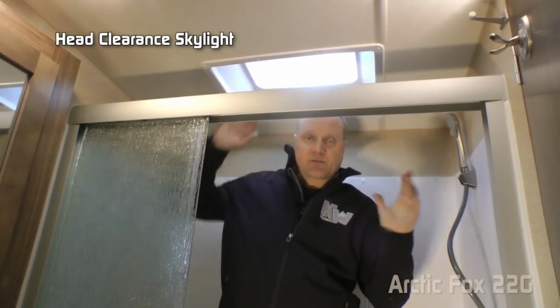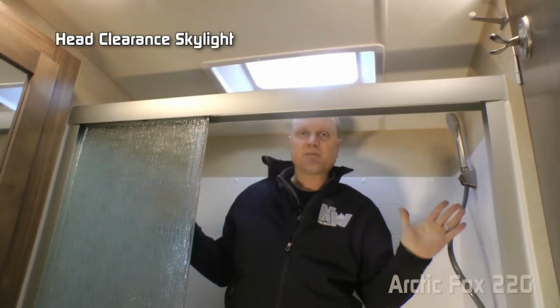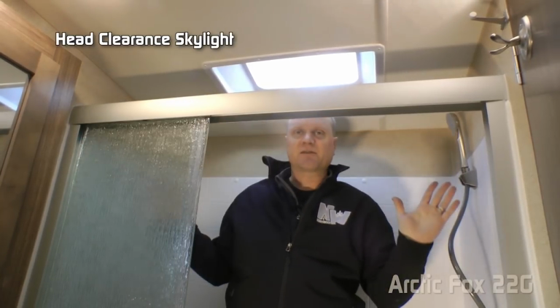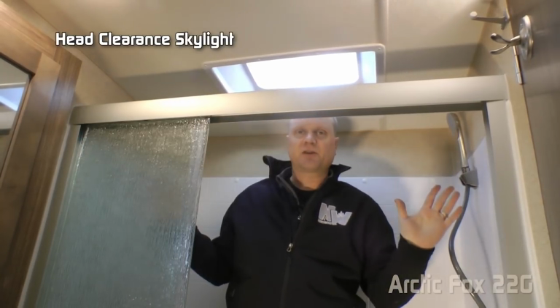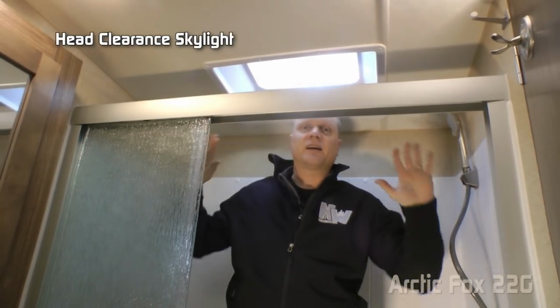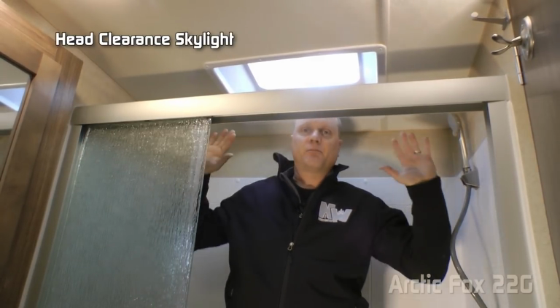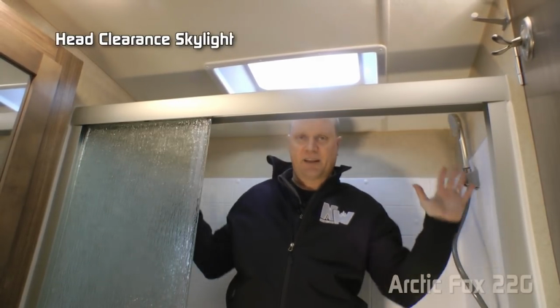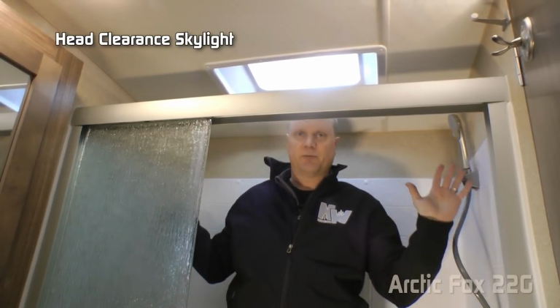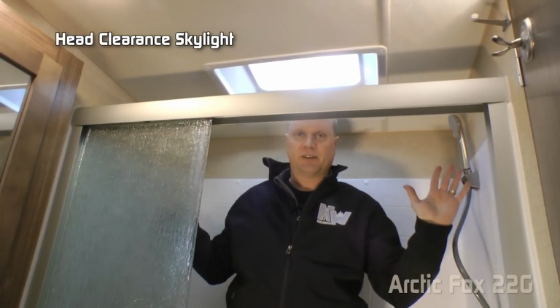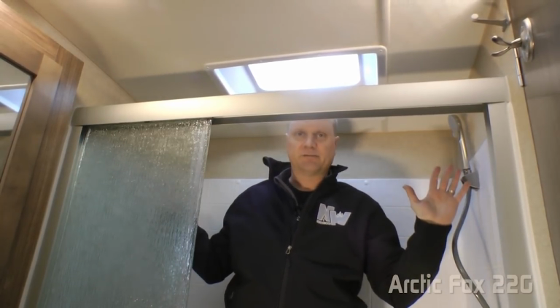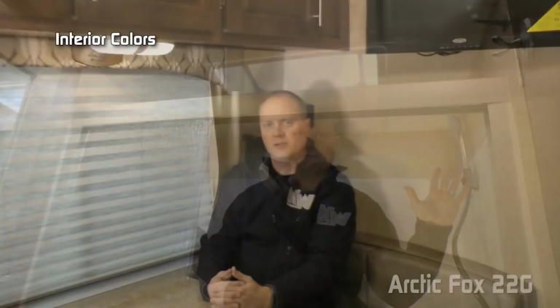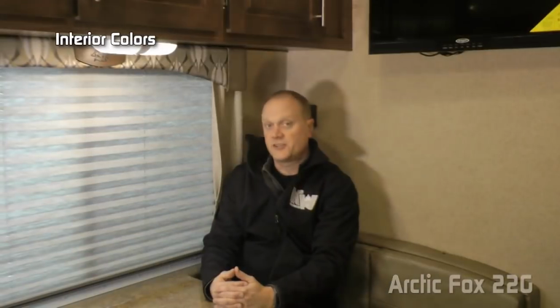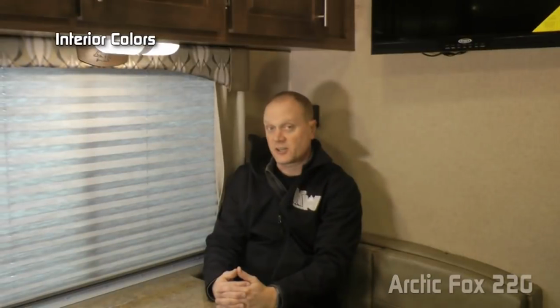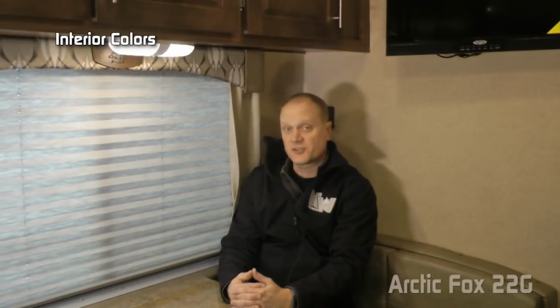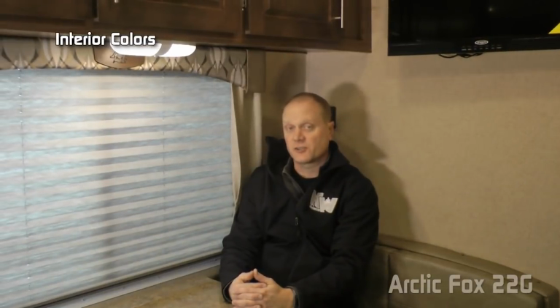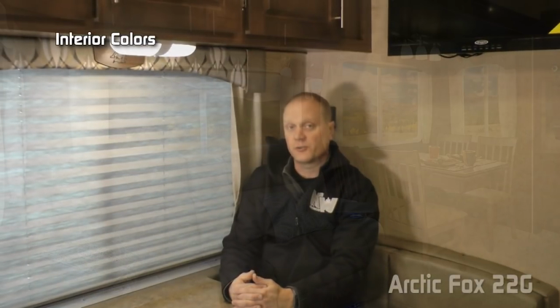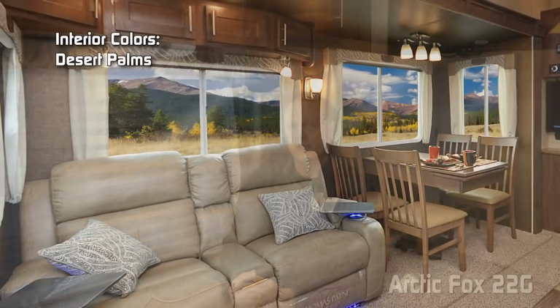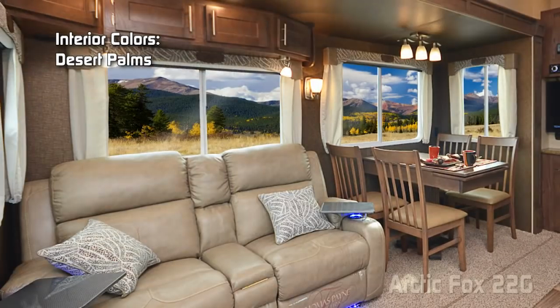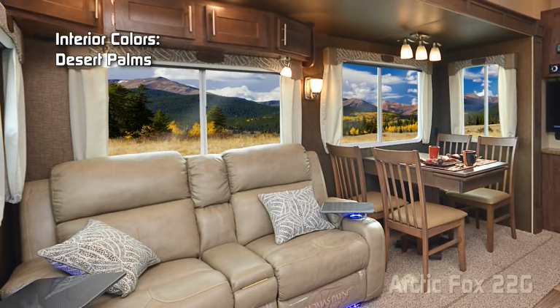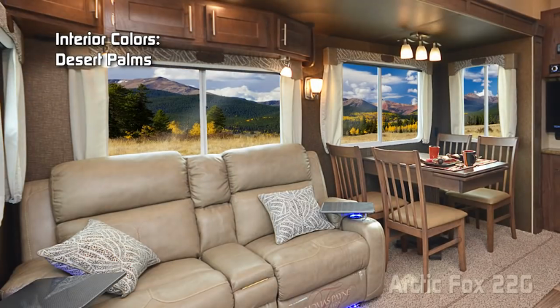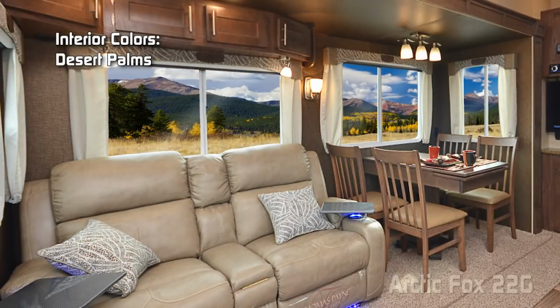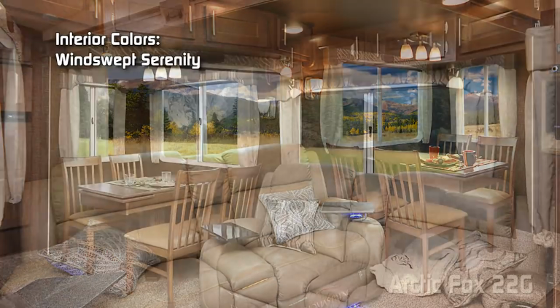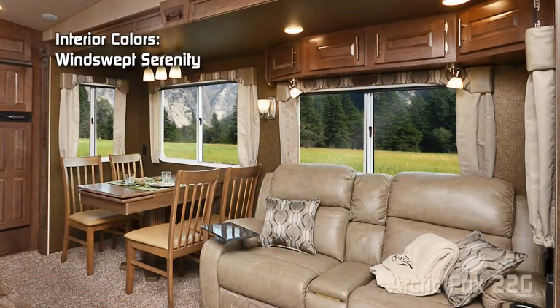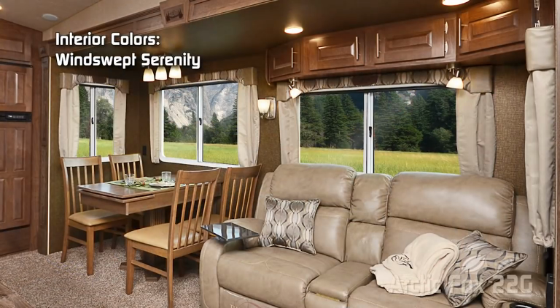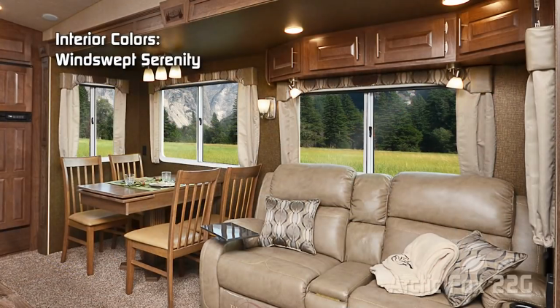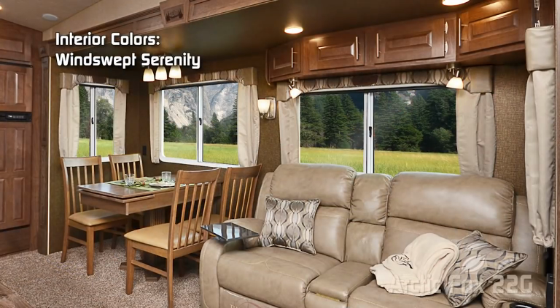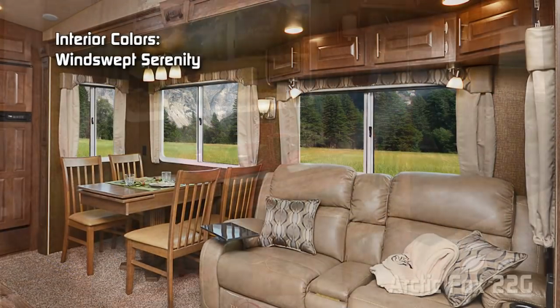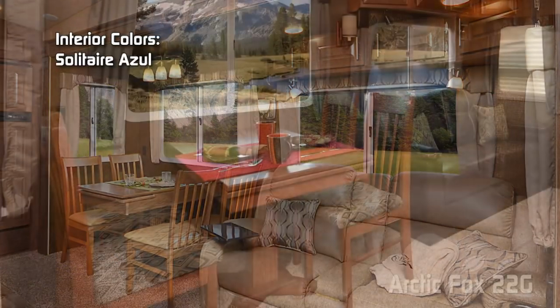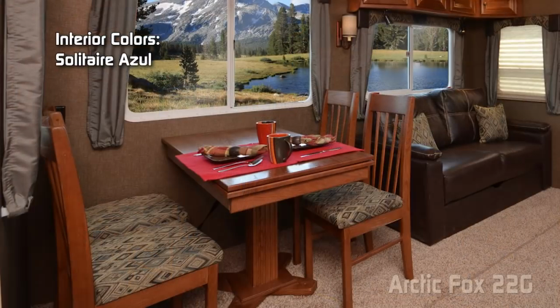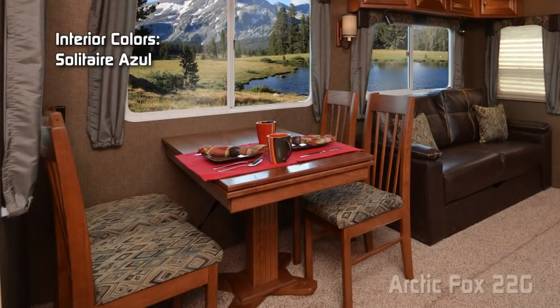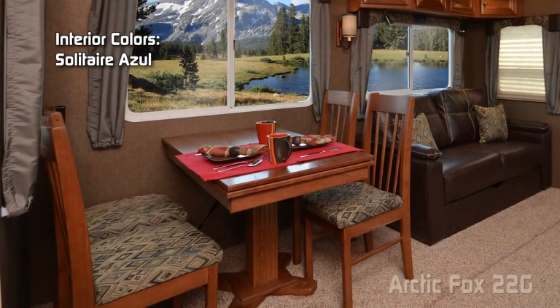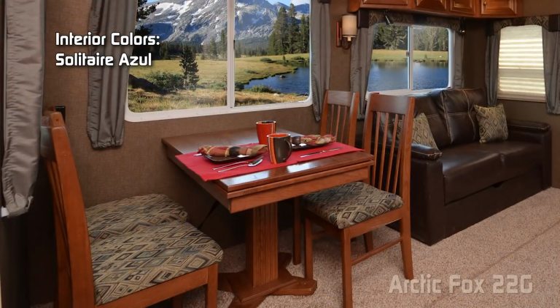Behind this sliding tri-fold glass shower enclosure you'll find a full-size shower with handheld shower sprayer and a head-clearance skylight — I'm six foot two and I have plenty of room in here. Interior color options include Desert Palms, Windswept Serenity, and Salter Azul.